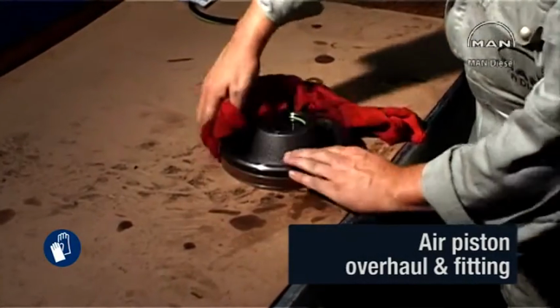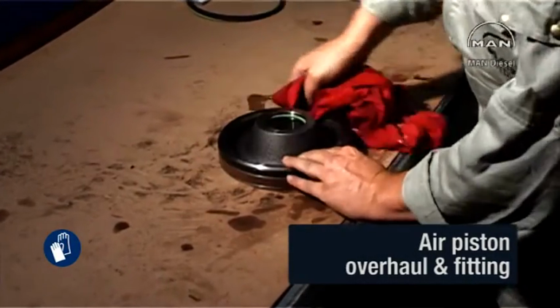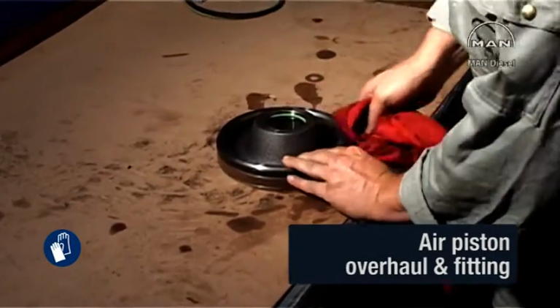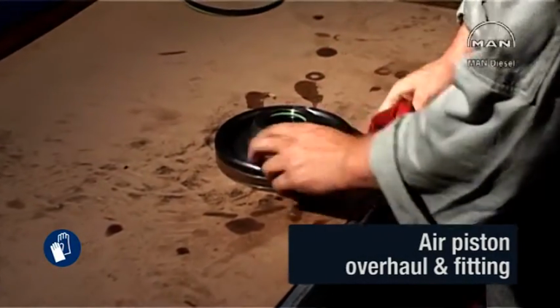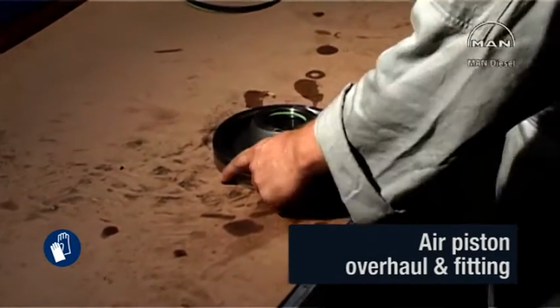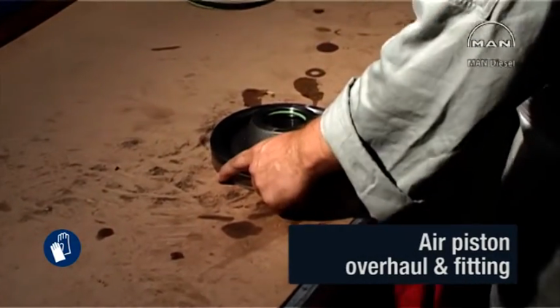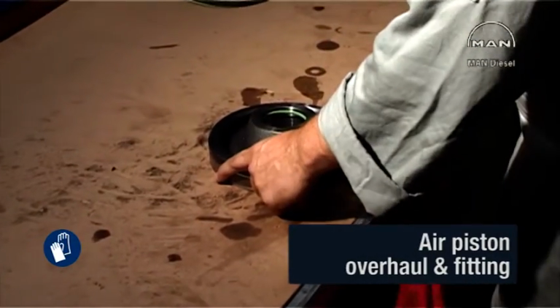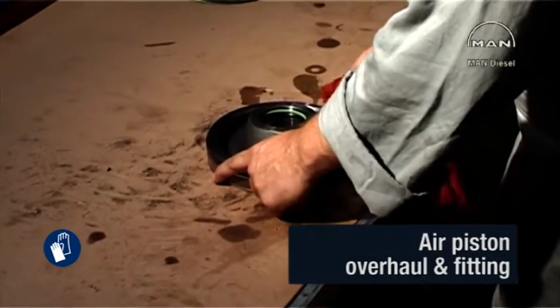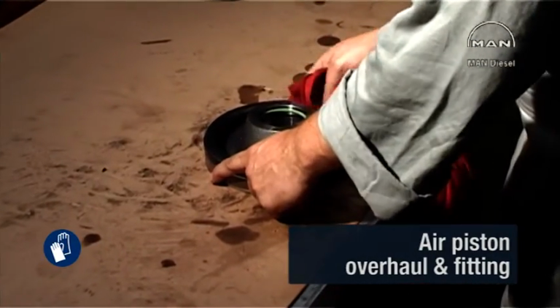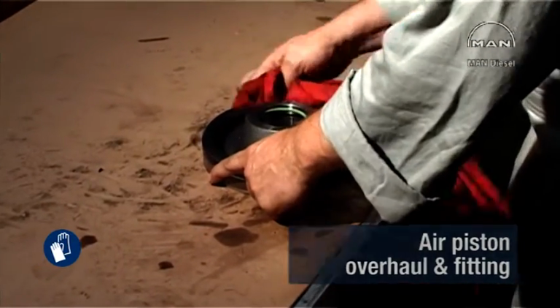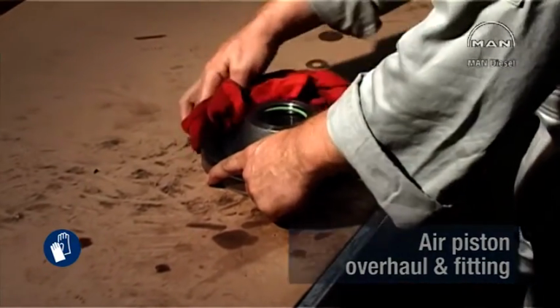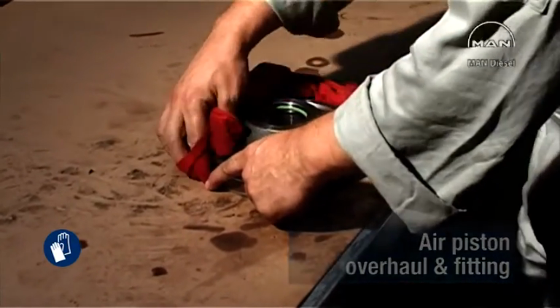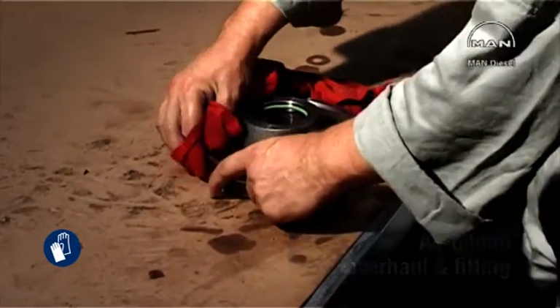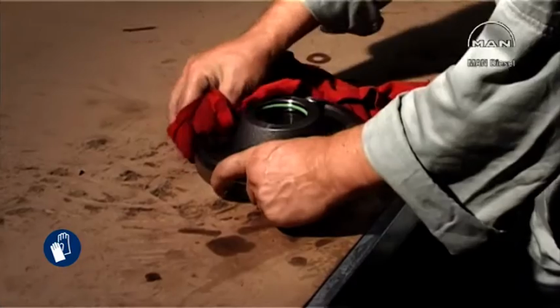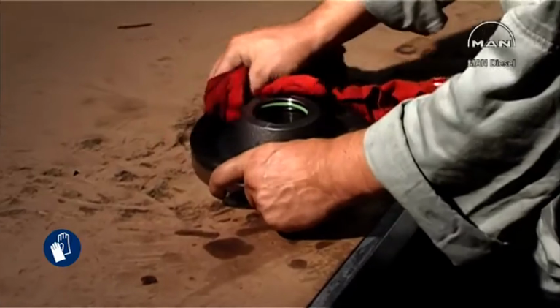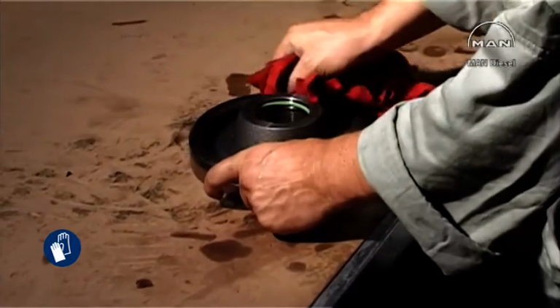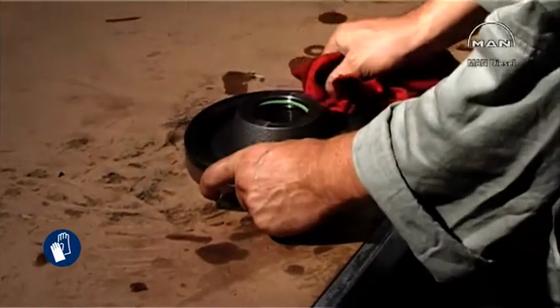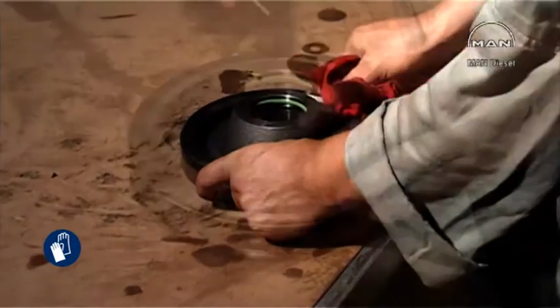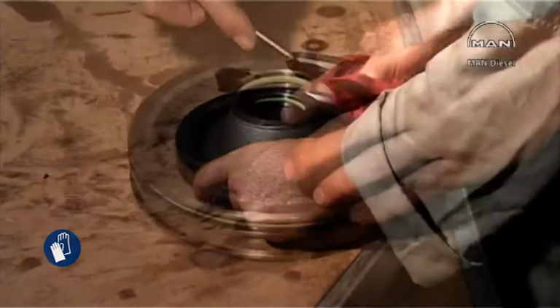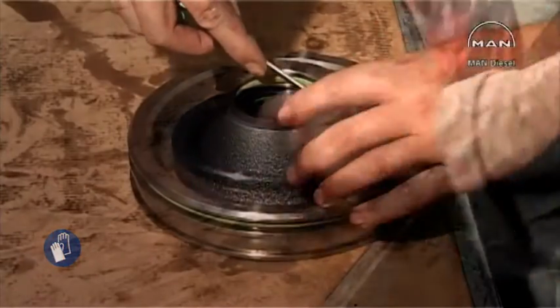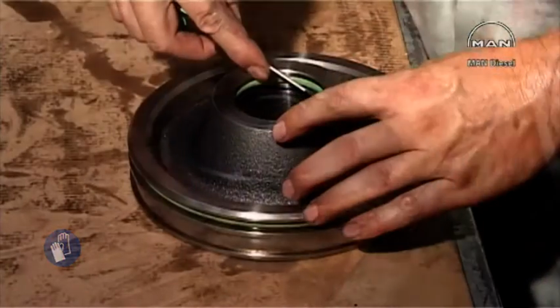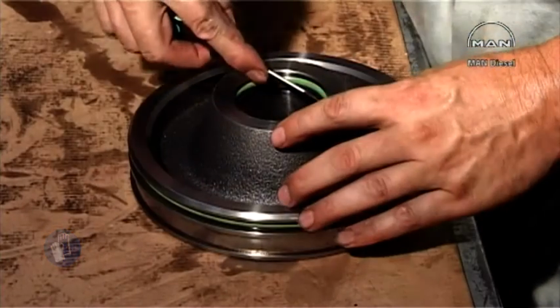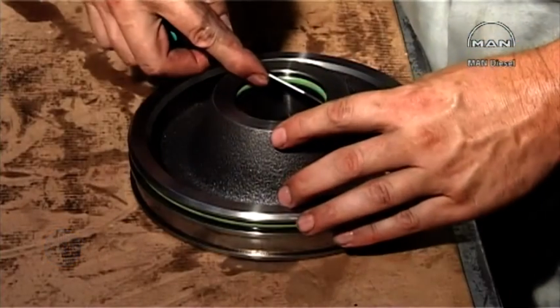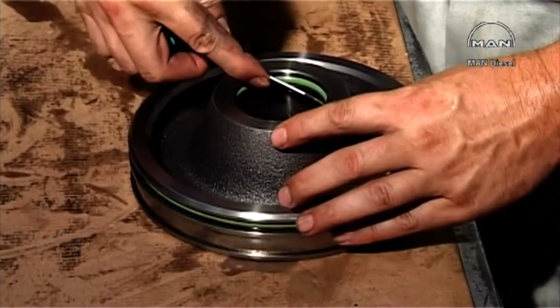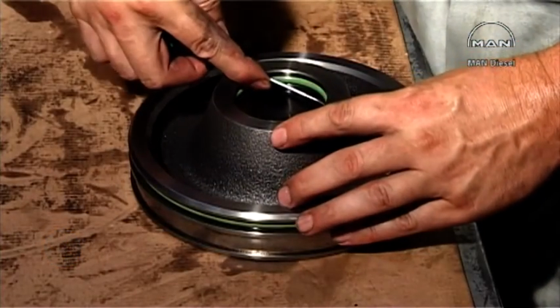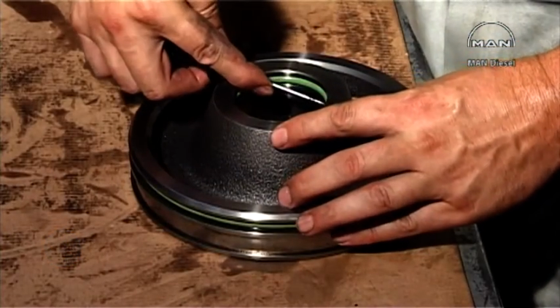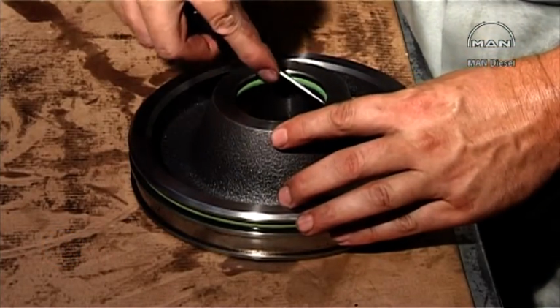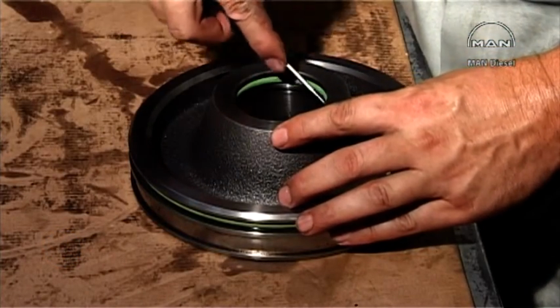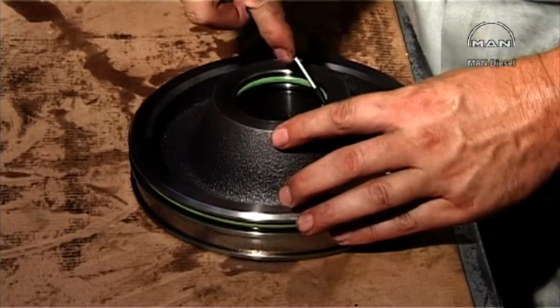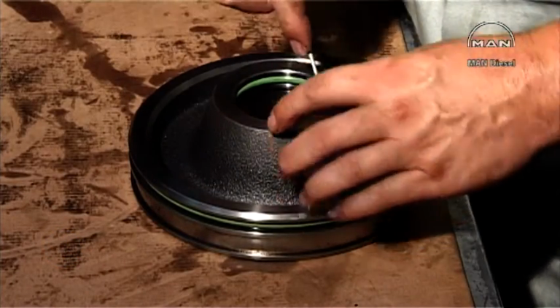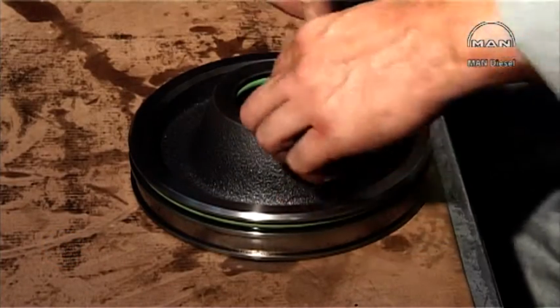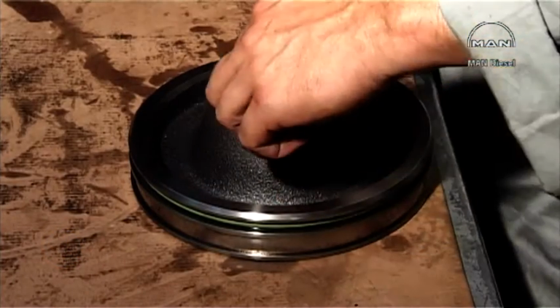Thoroughly clean the air piston. Check the Teflon ring and the O-rings and replace them if necessary.